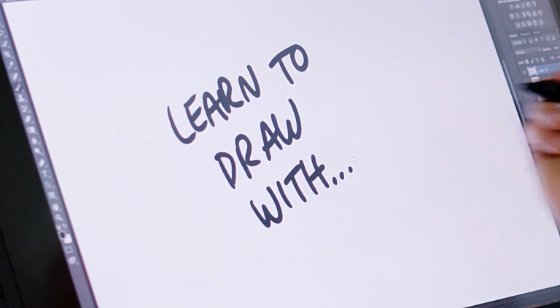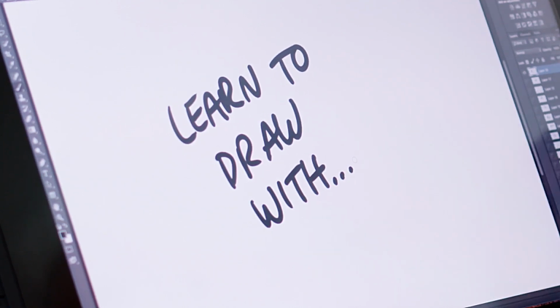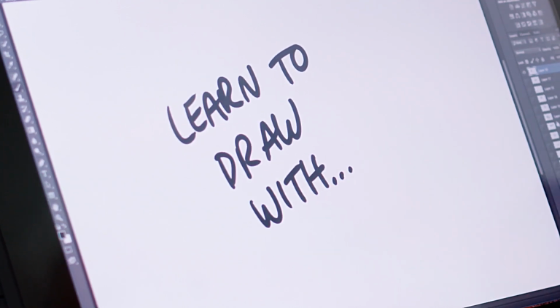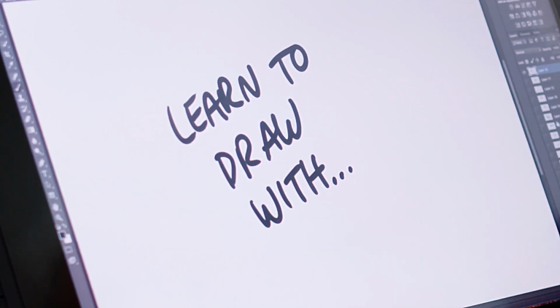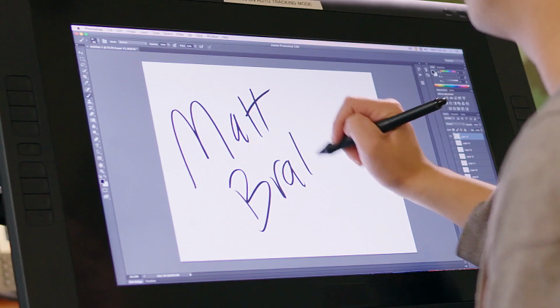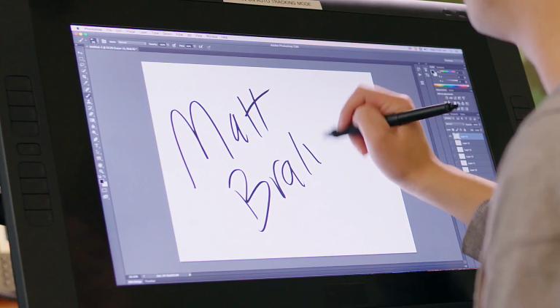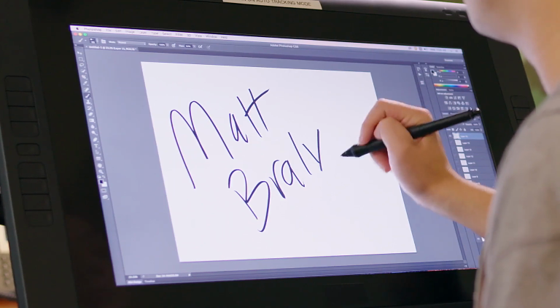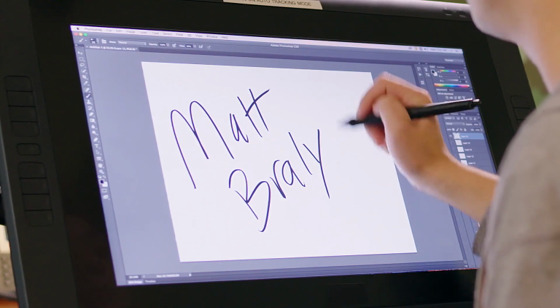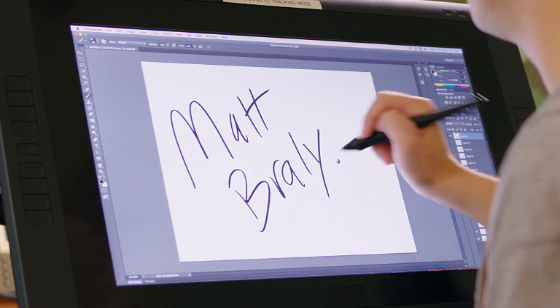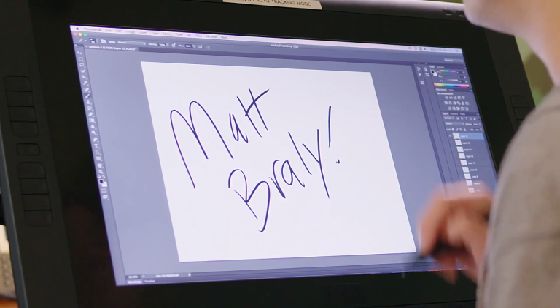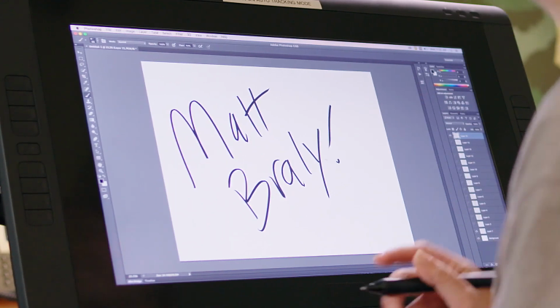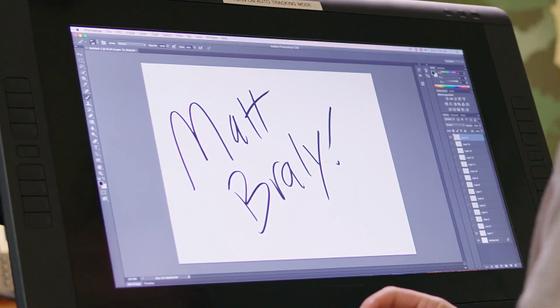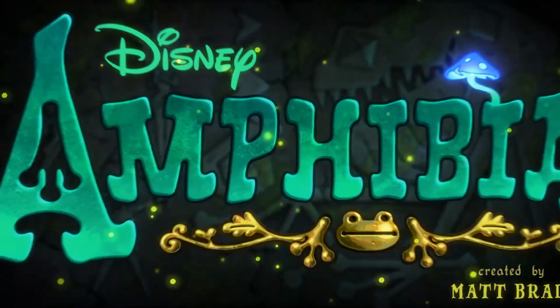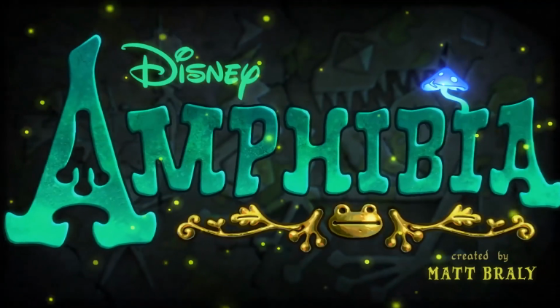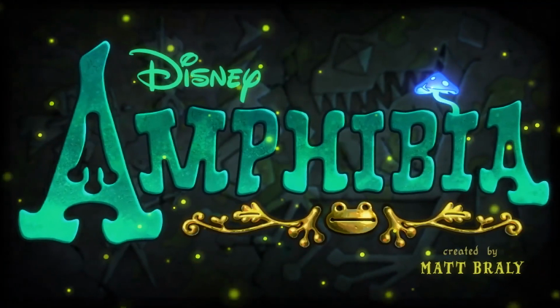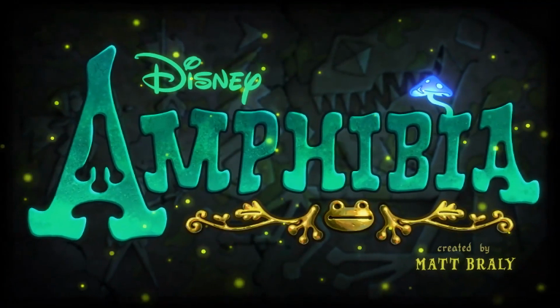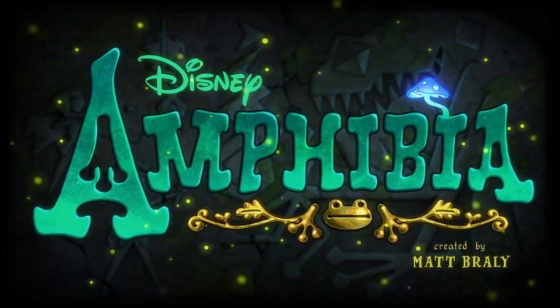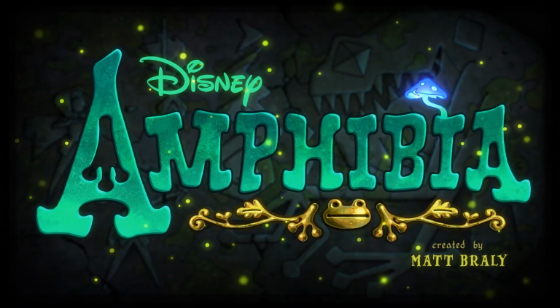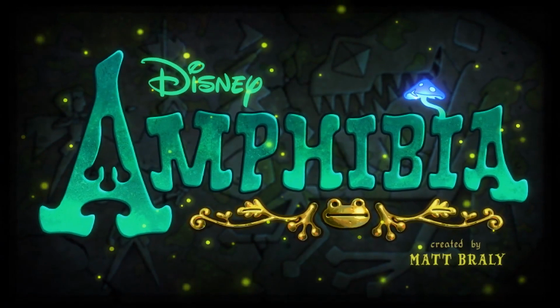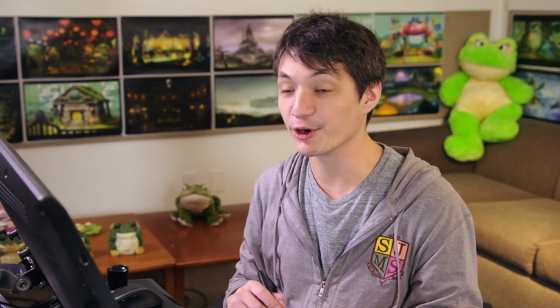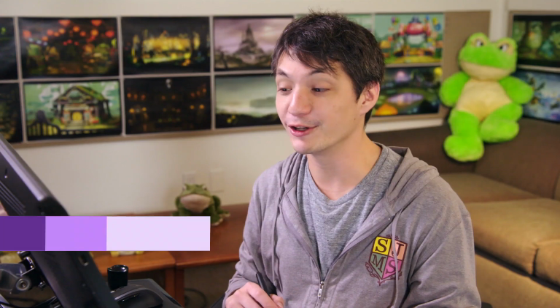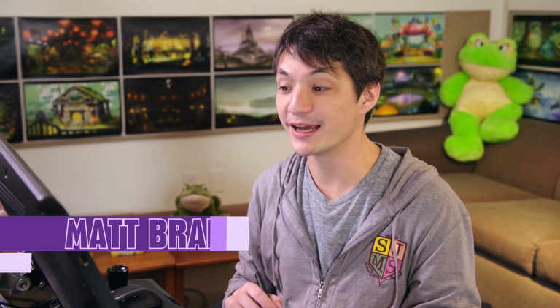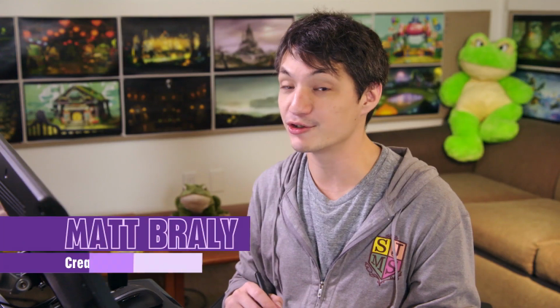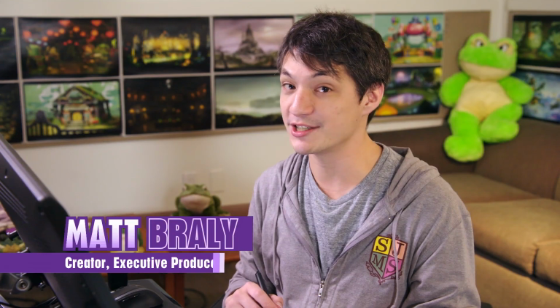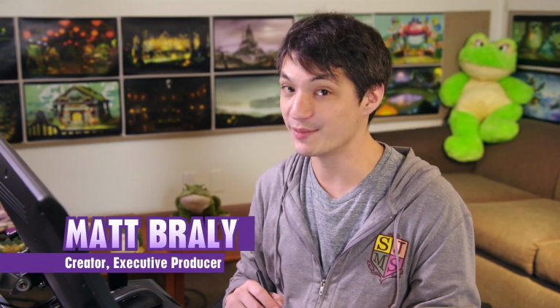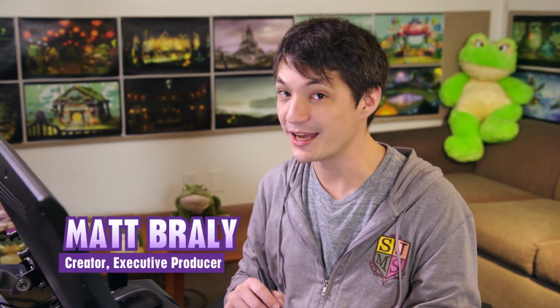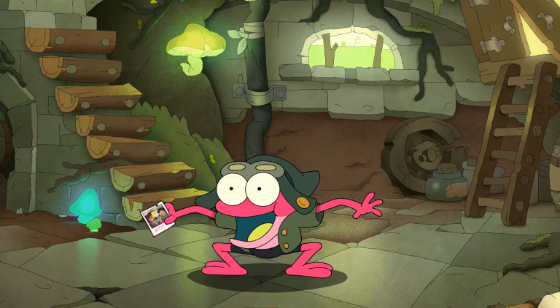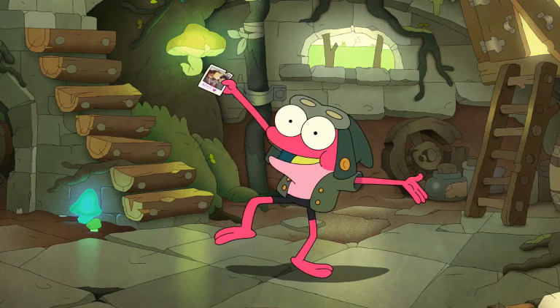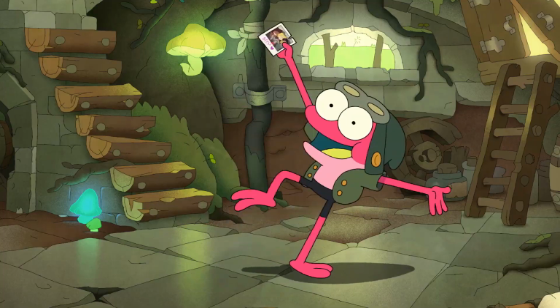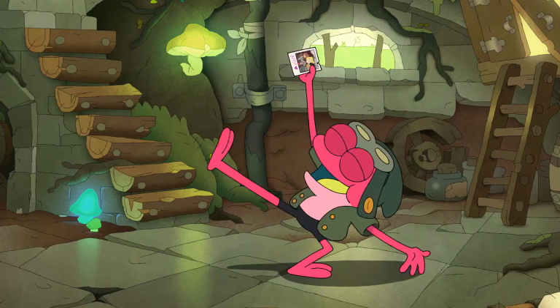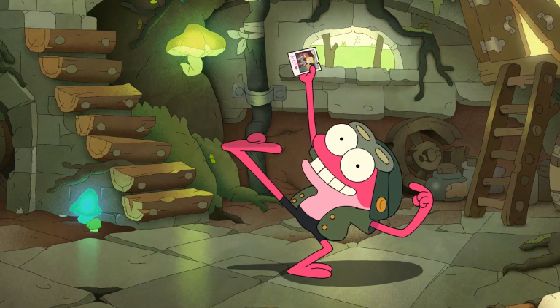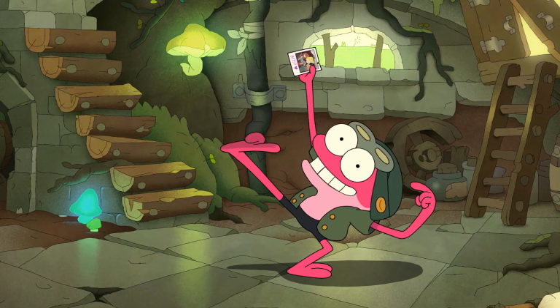Hey, everybody. I'm Matt Brawley from Disney Channel's Amphibia. Today, we're going to learn how to draw Sprig, so let's hop on in.